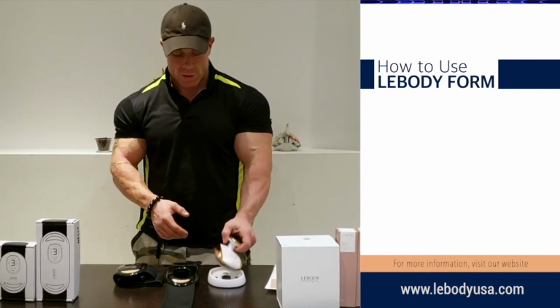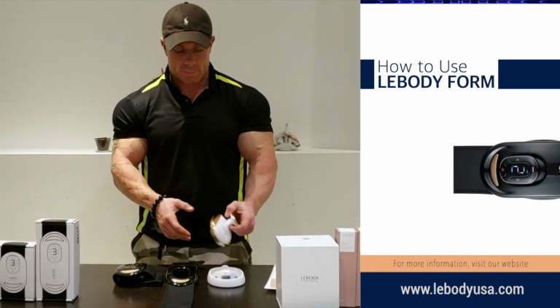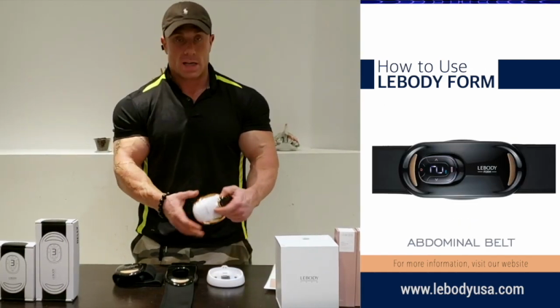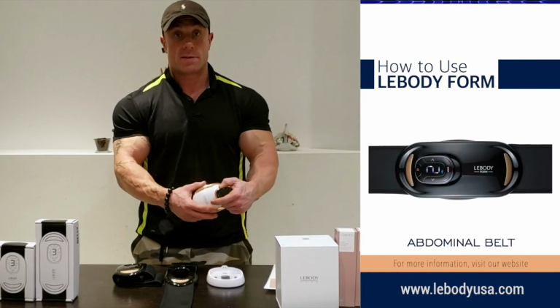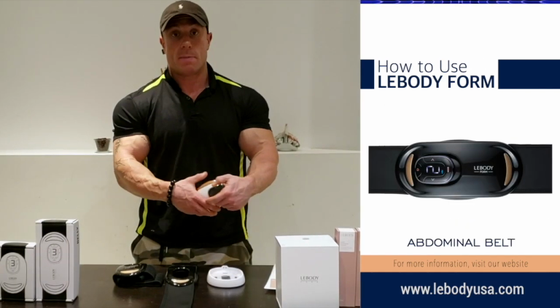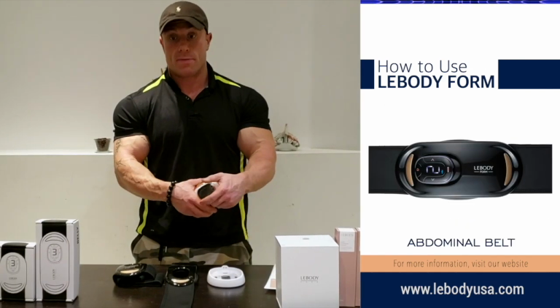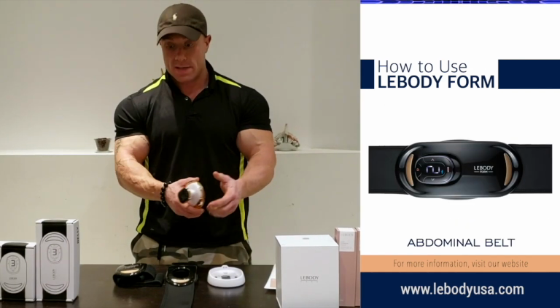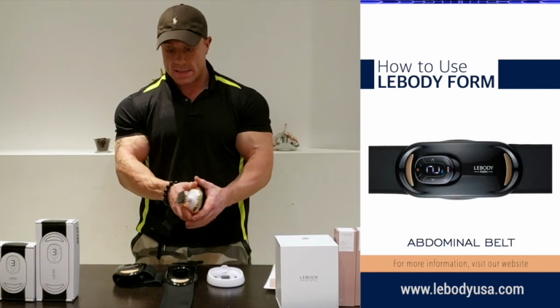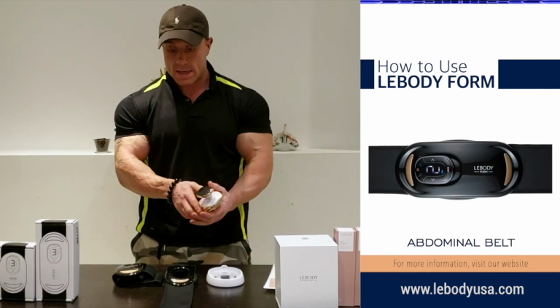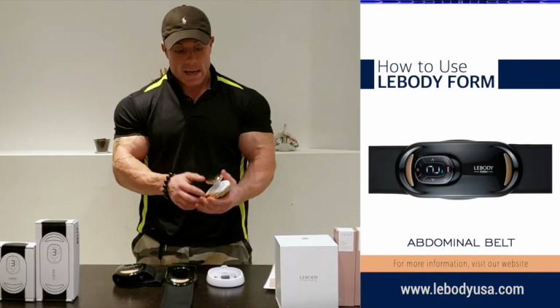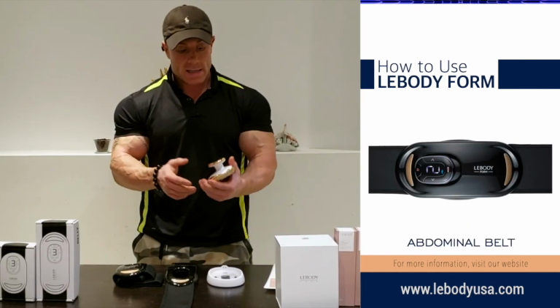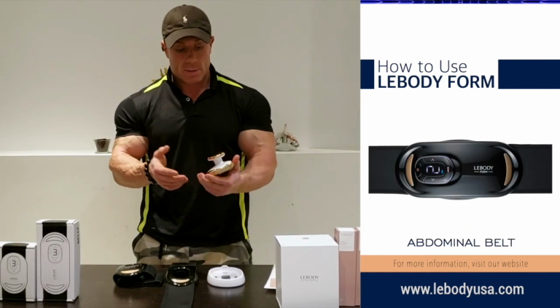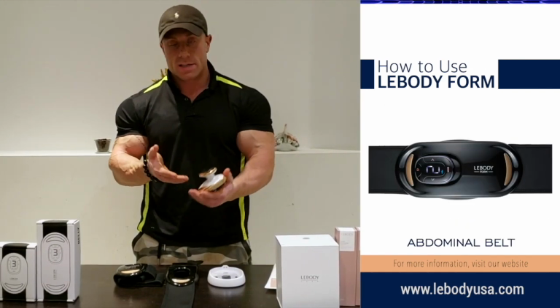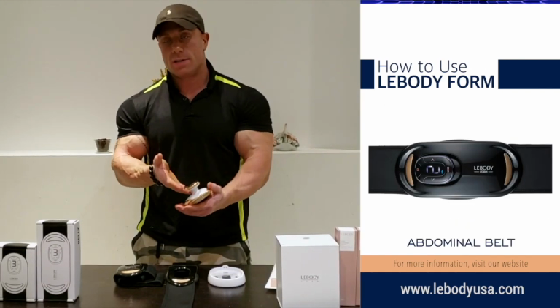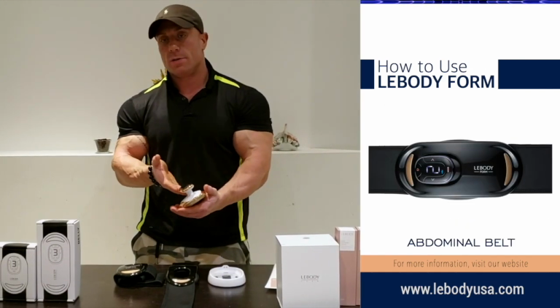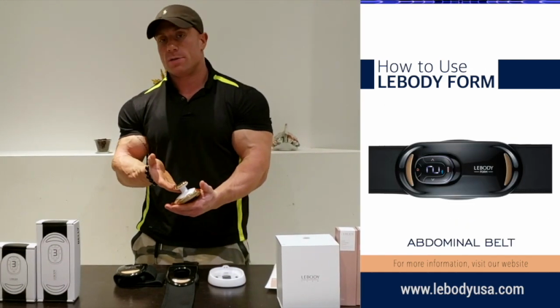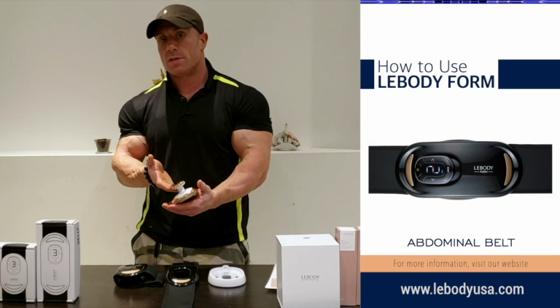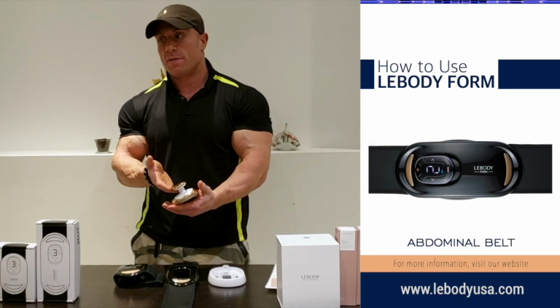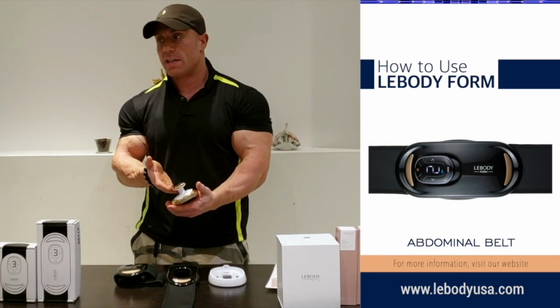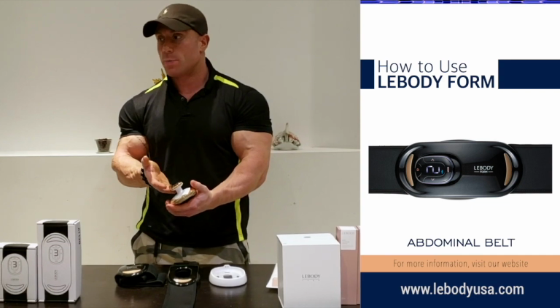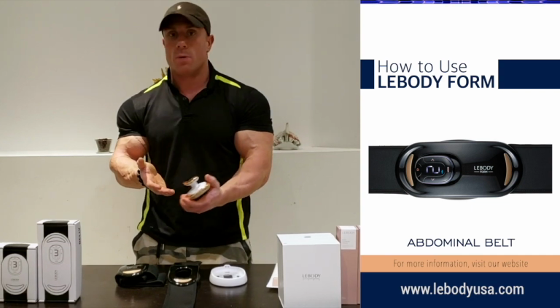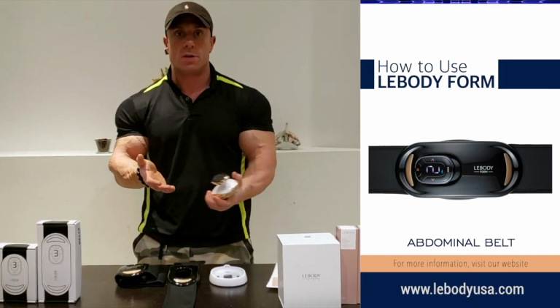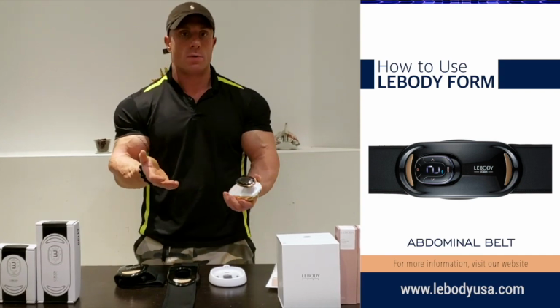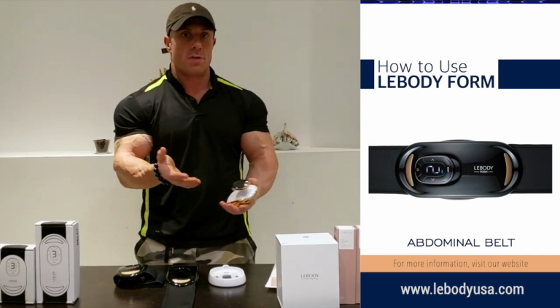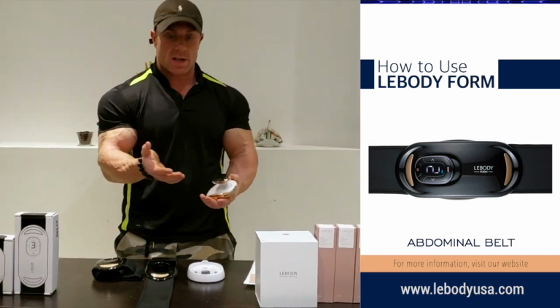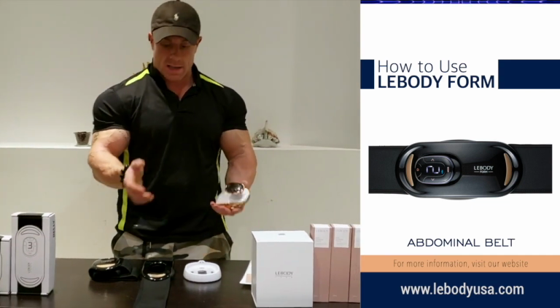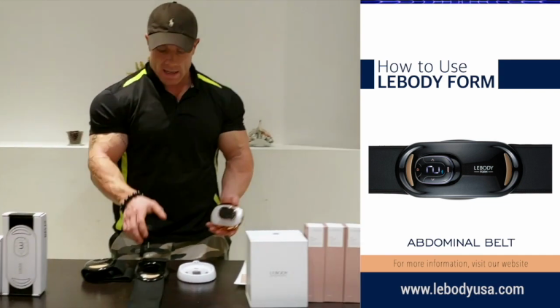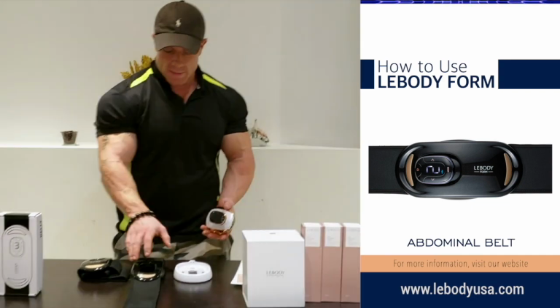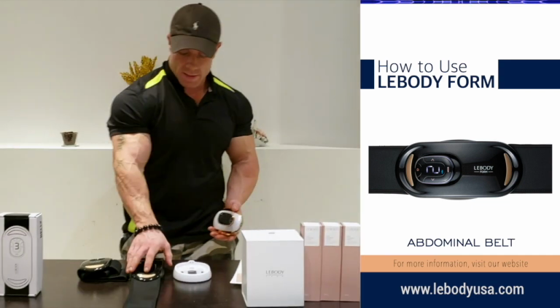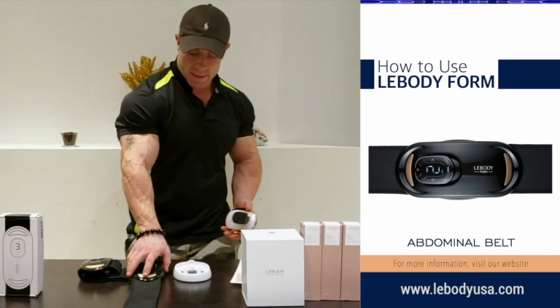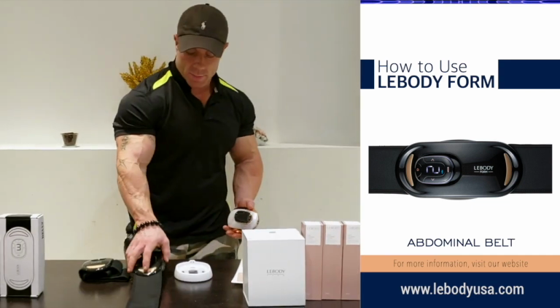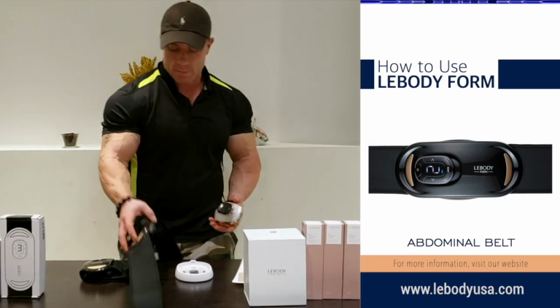Plus, we can still use the device while we do other daily activities as well.